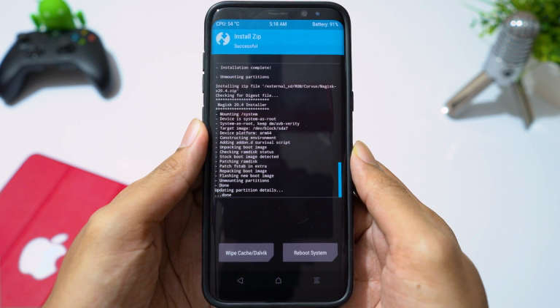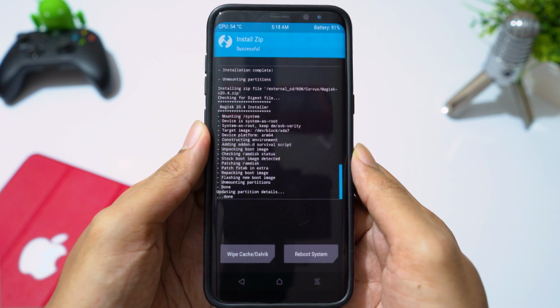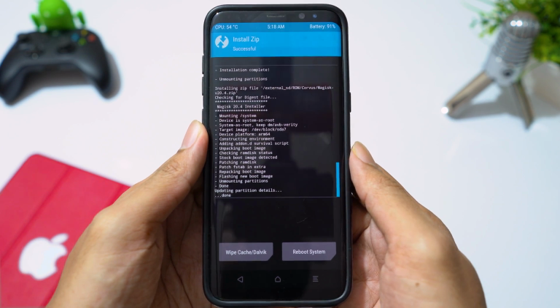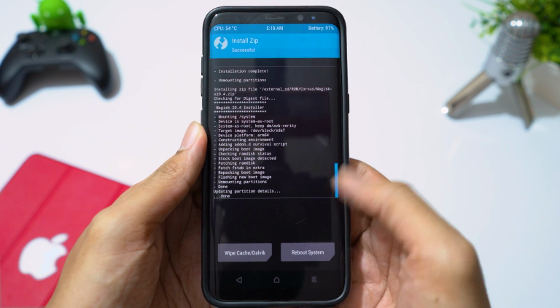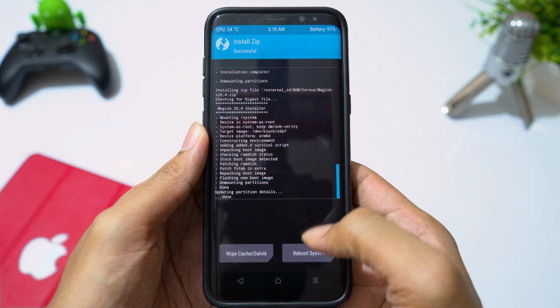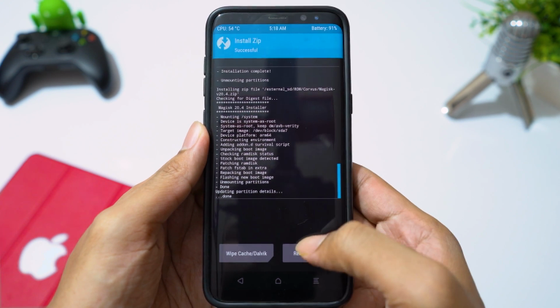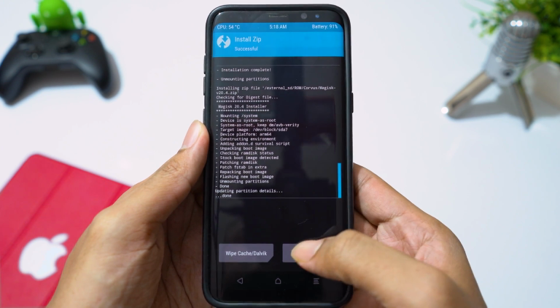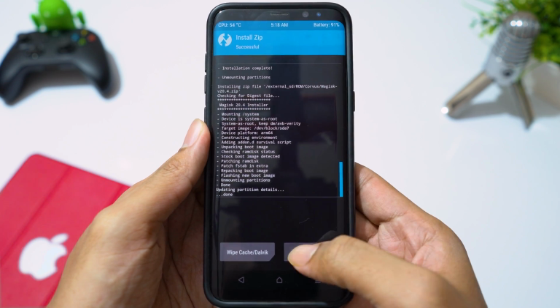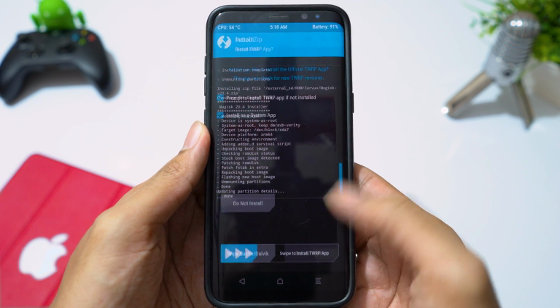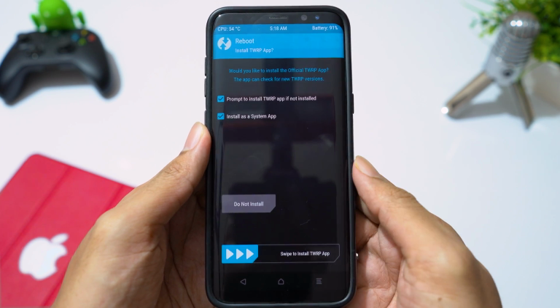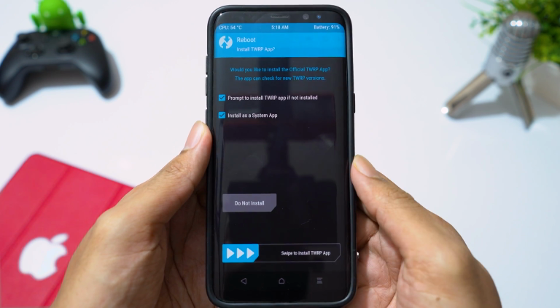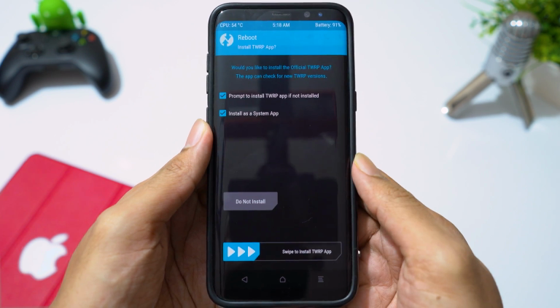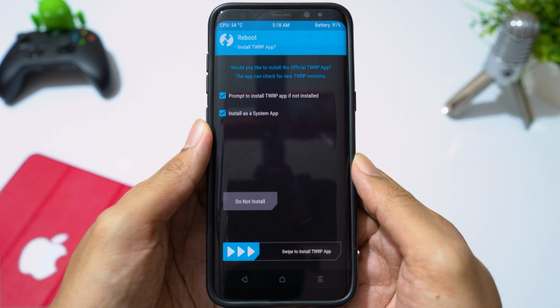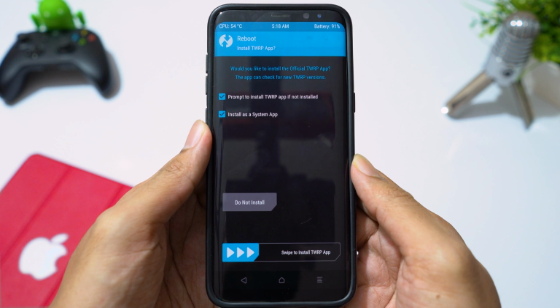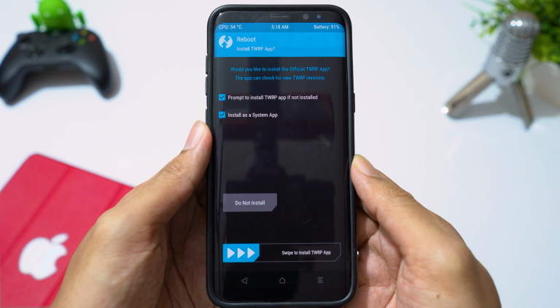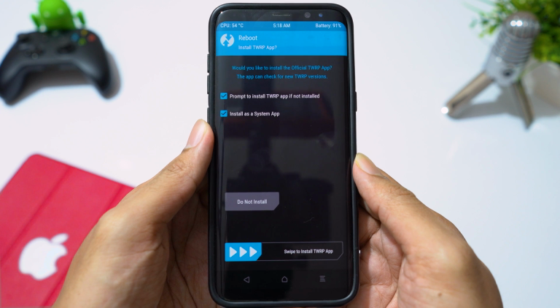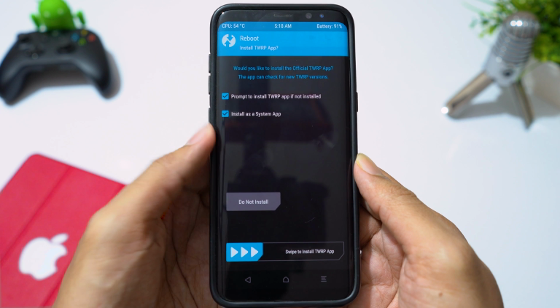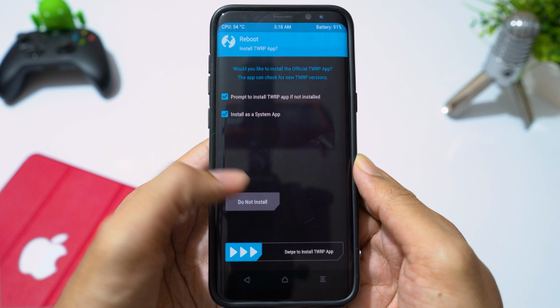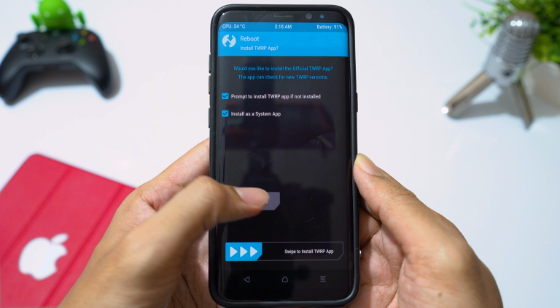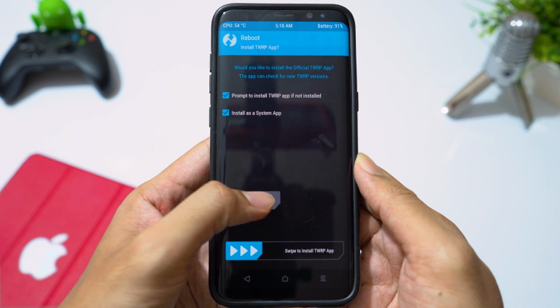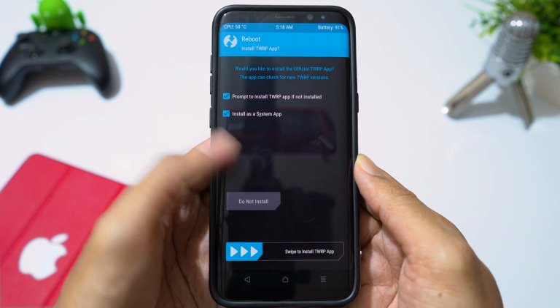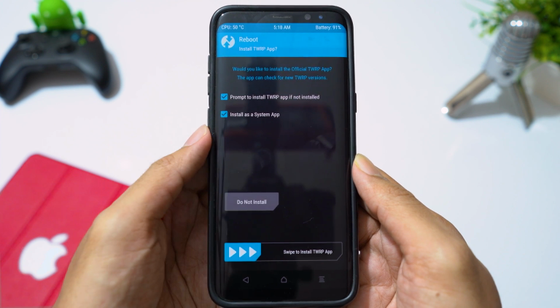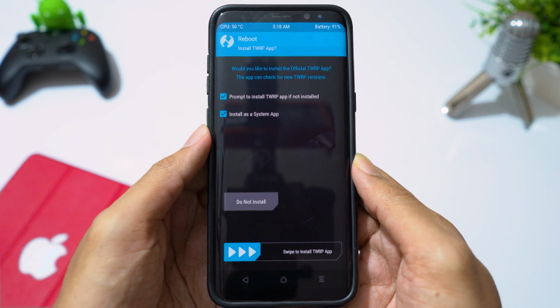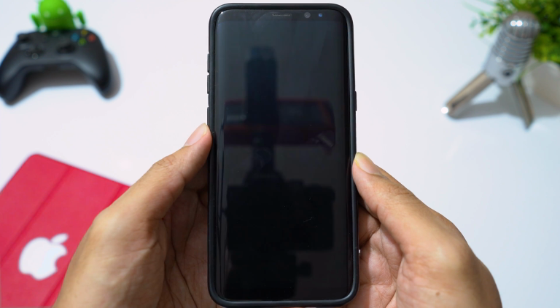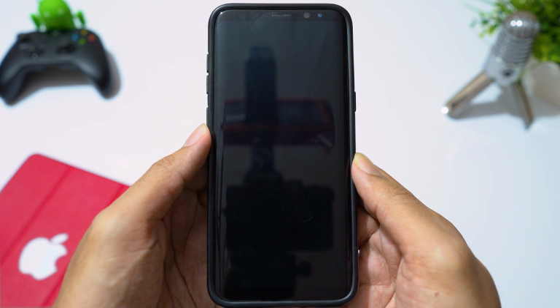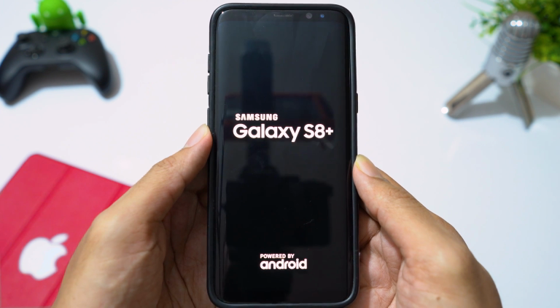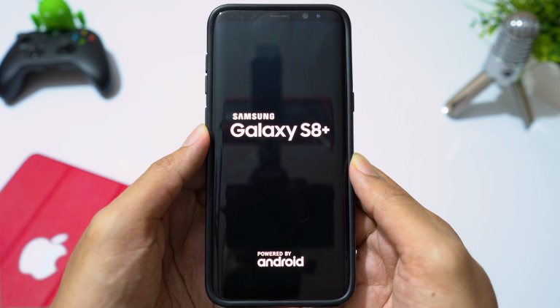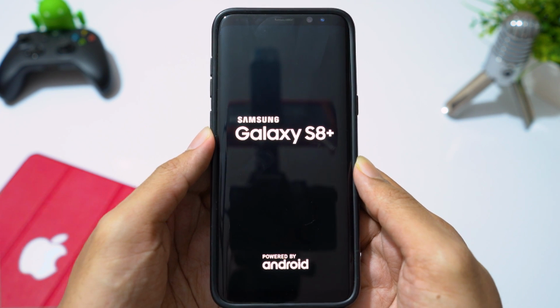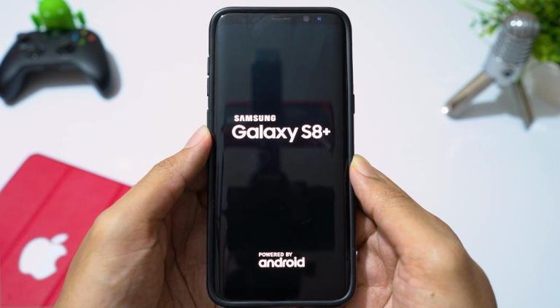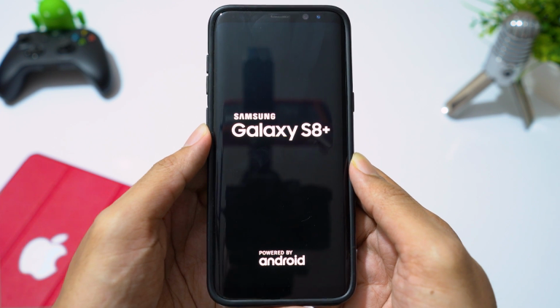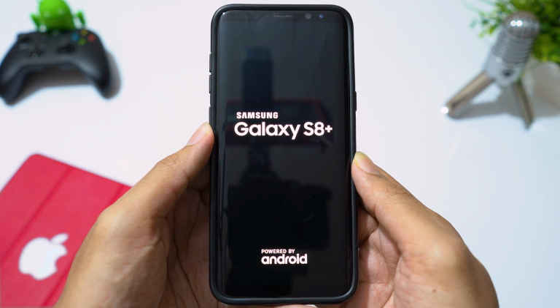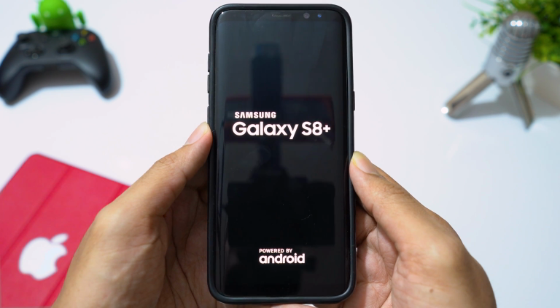Let's reboot system. Remember, the first boot will take some time, so don't panic.